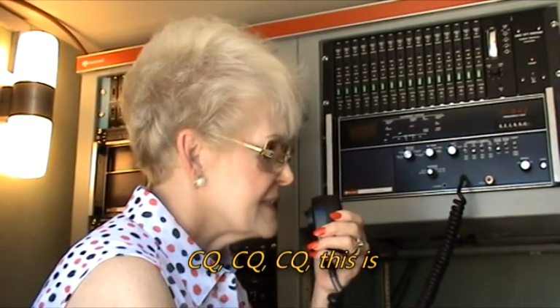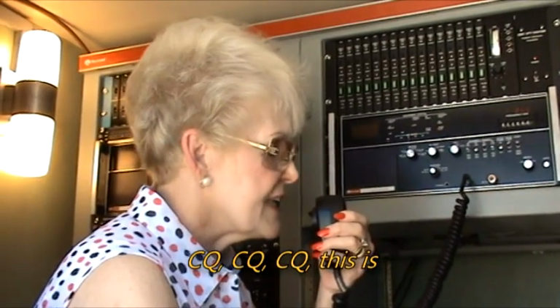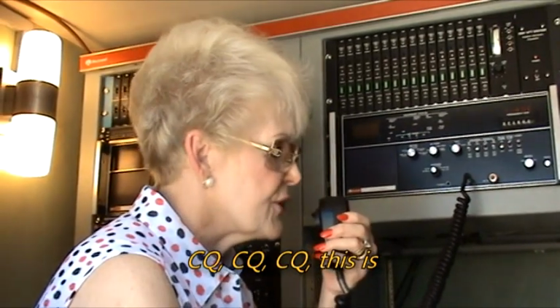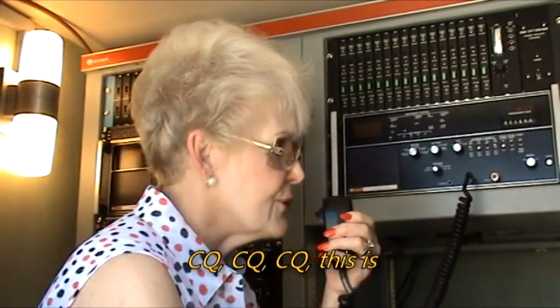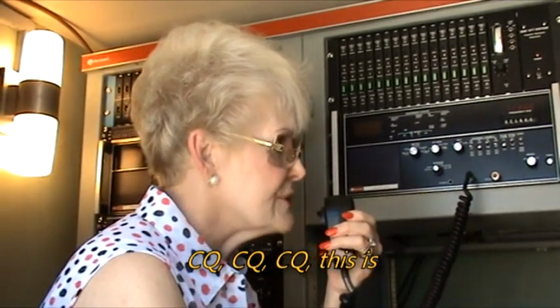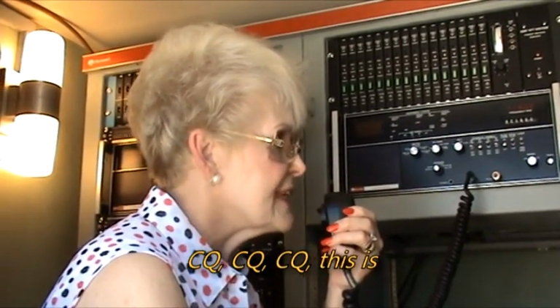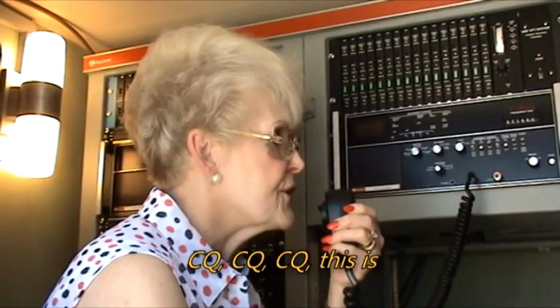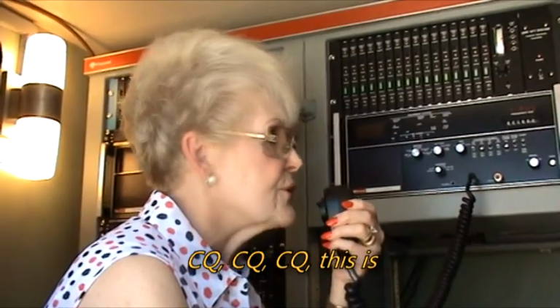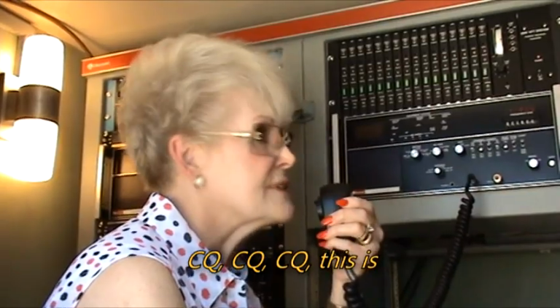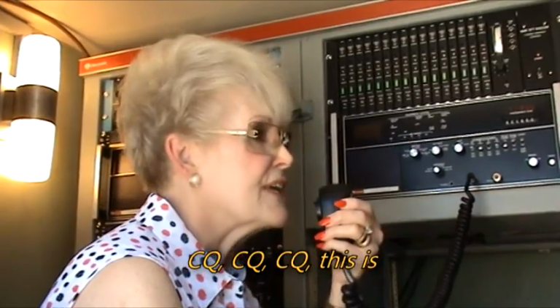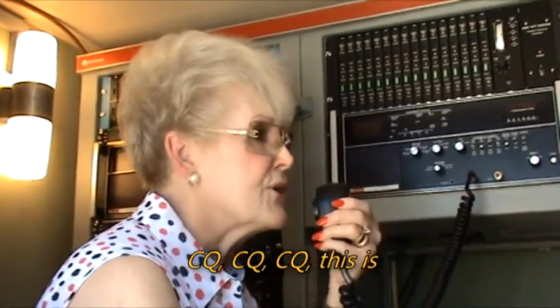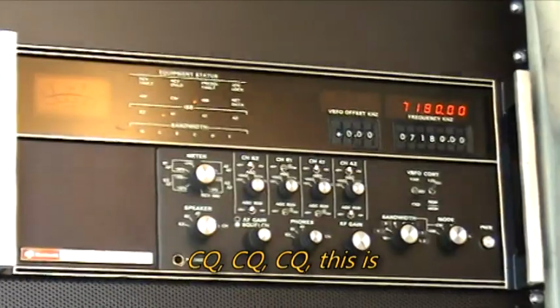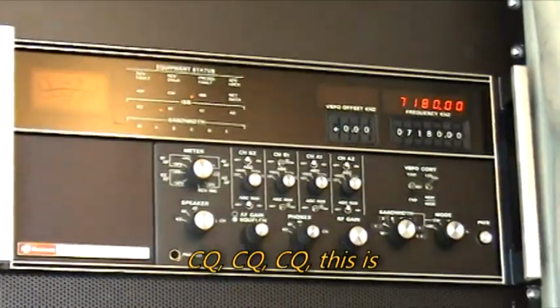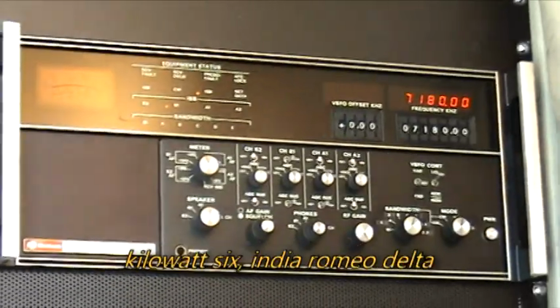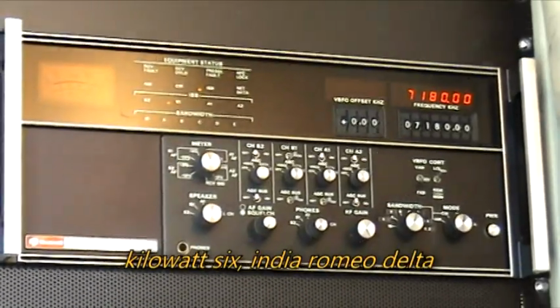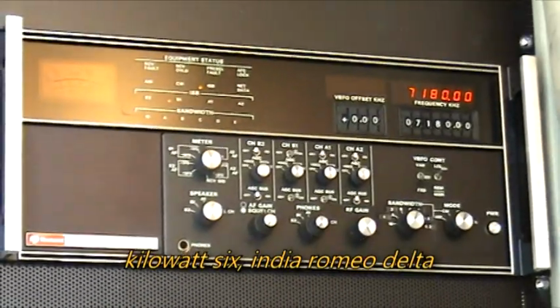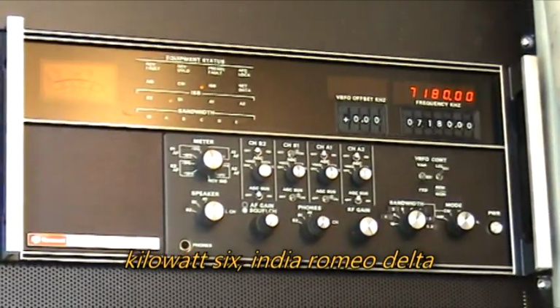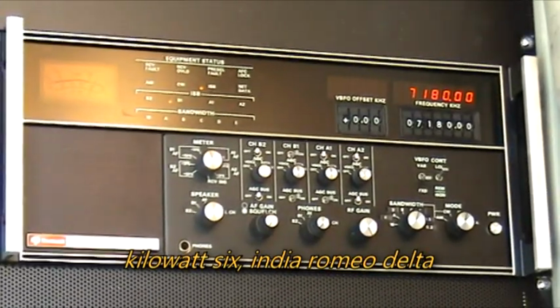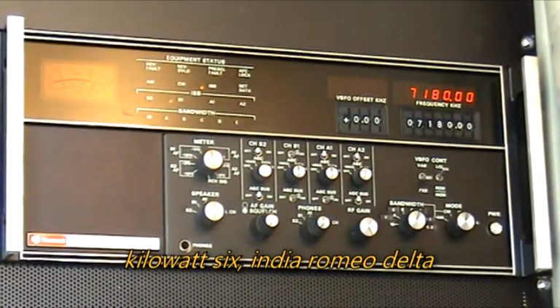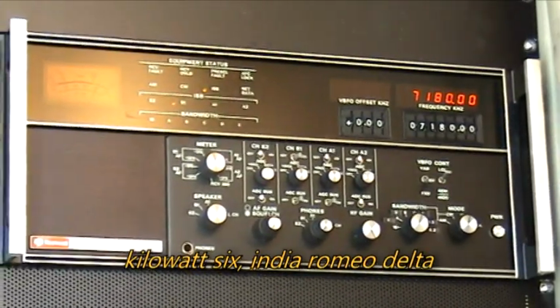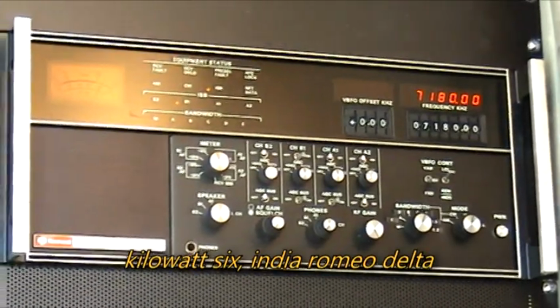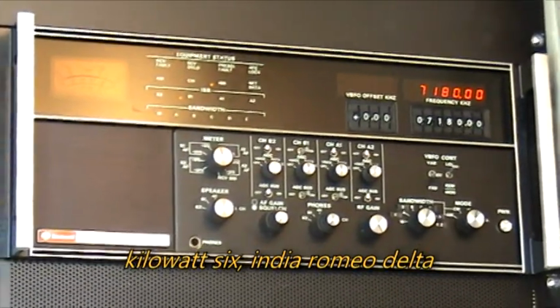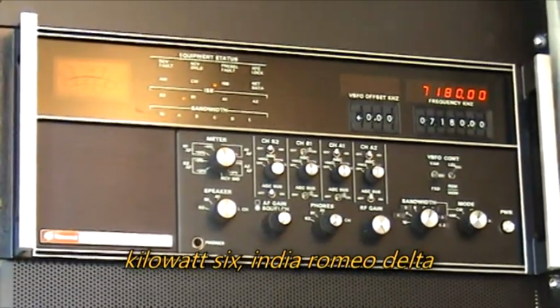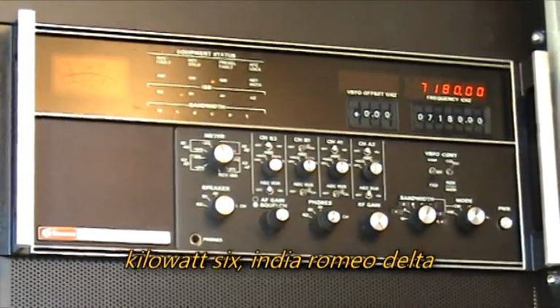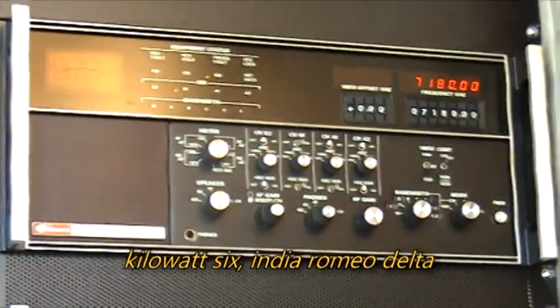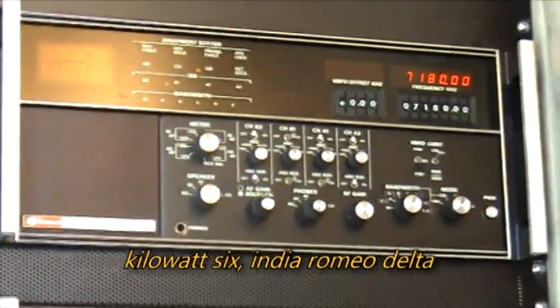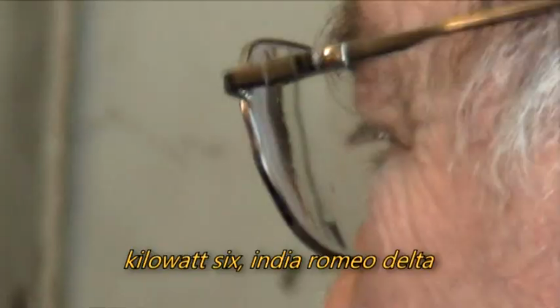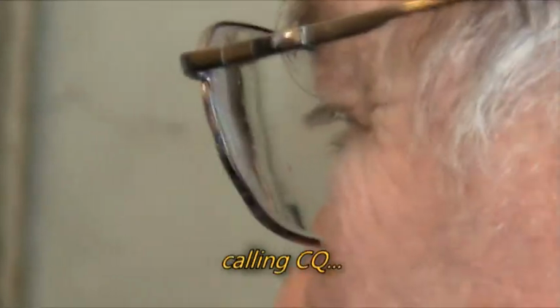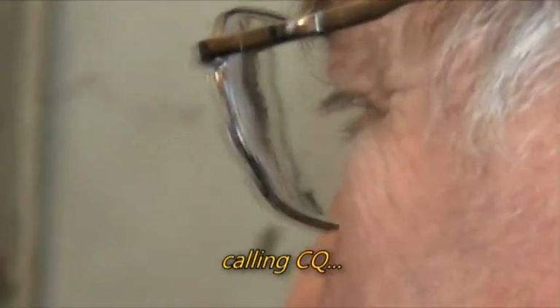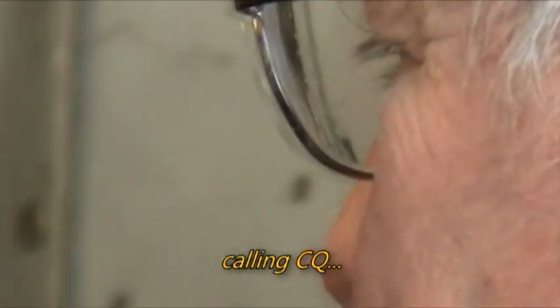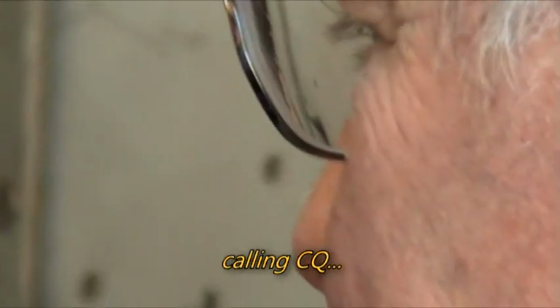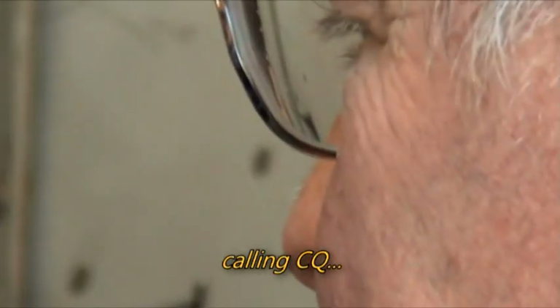CQ, CQ, CQ, this is Kilowatt 6 India Romeo Delta following CQ.